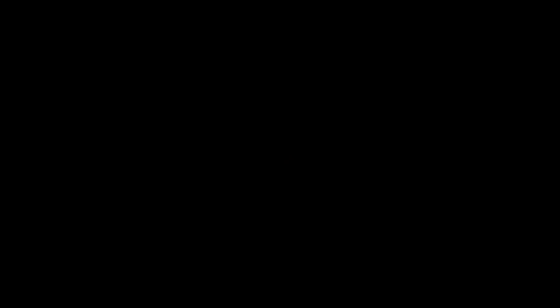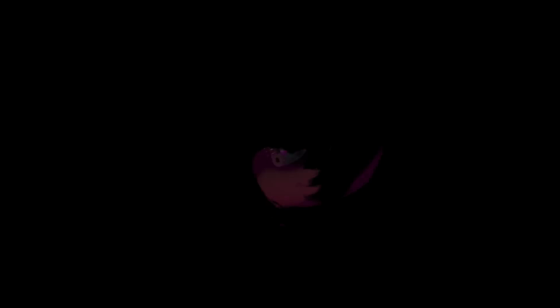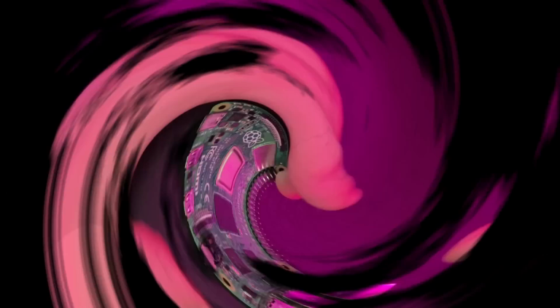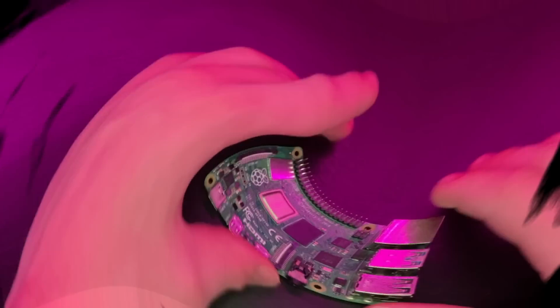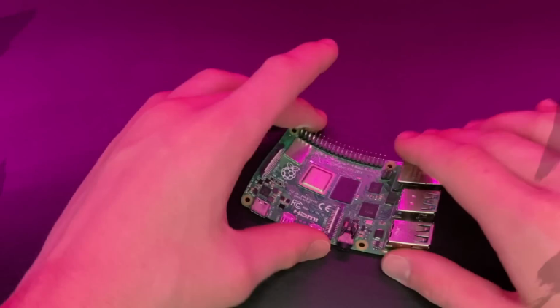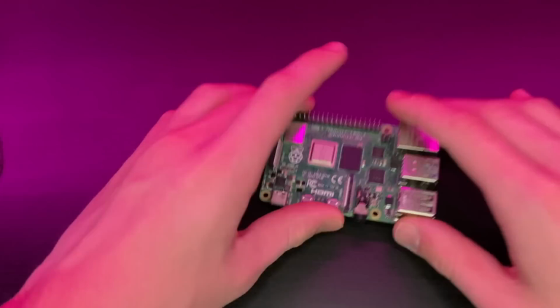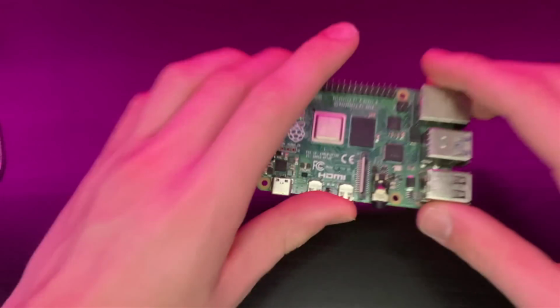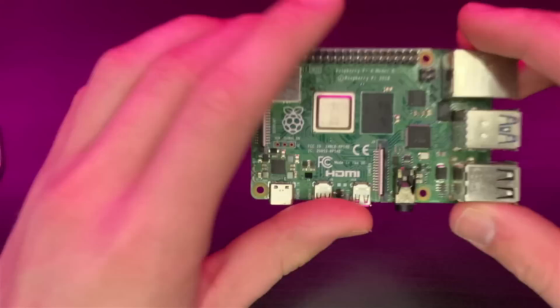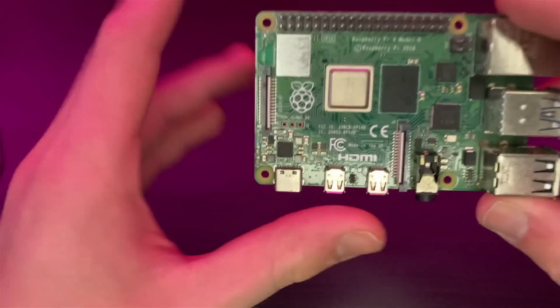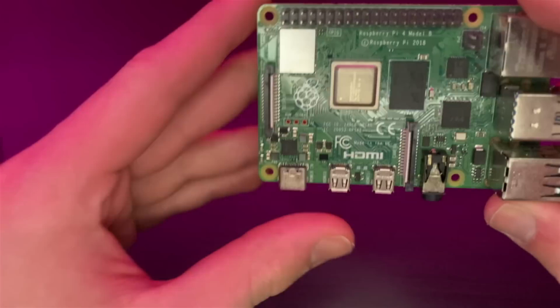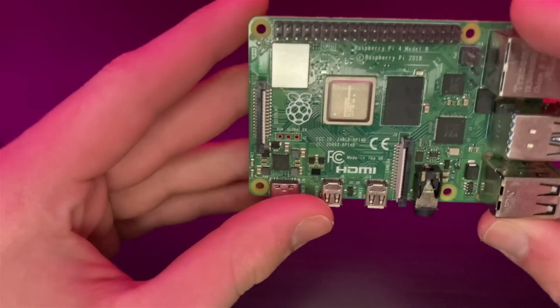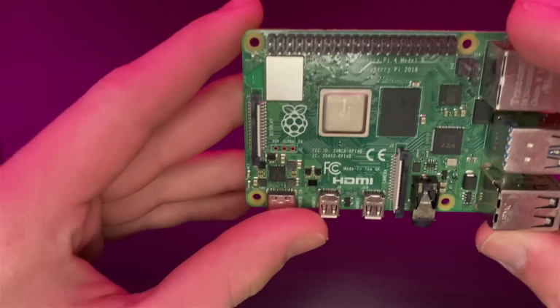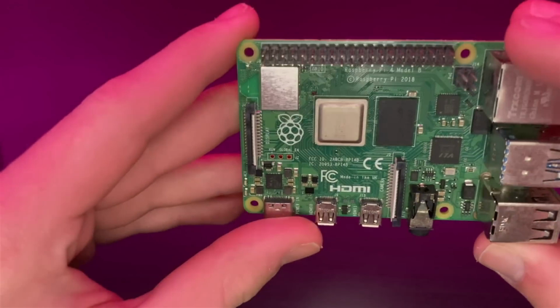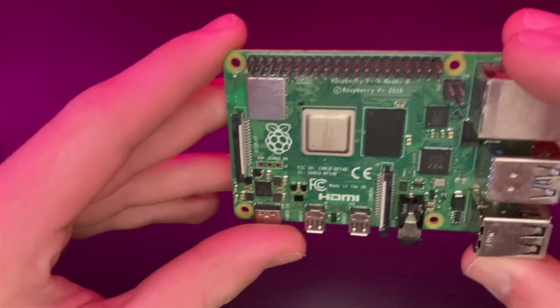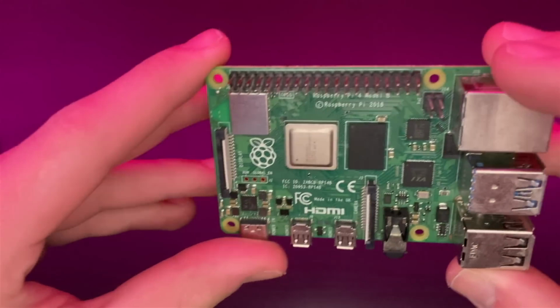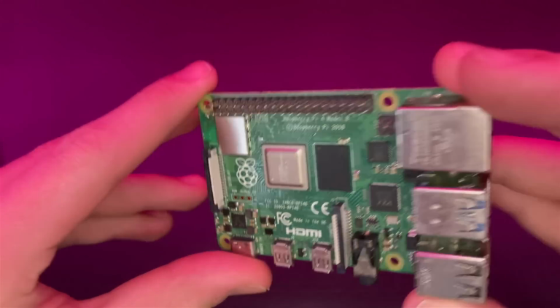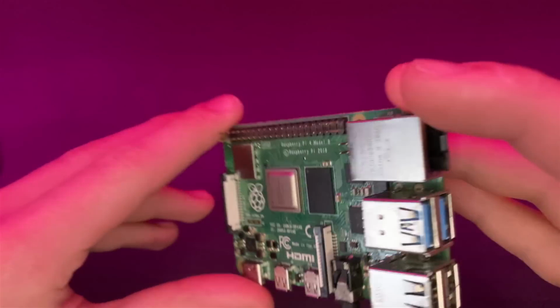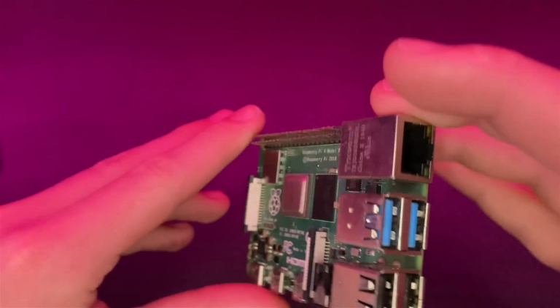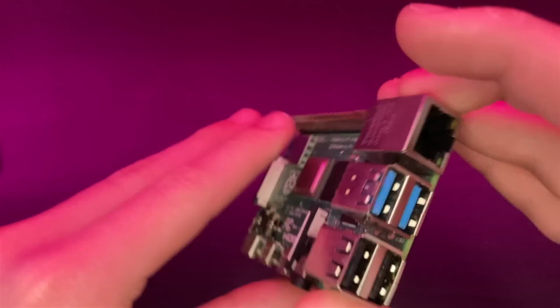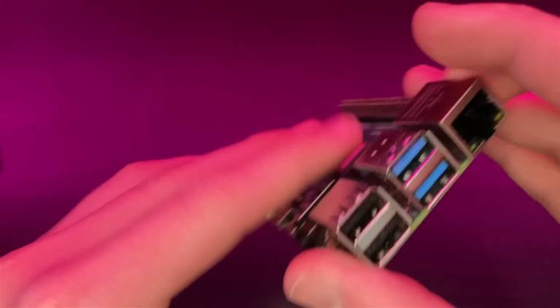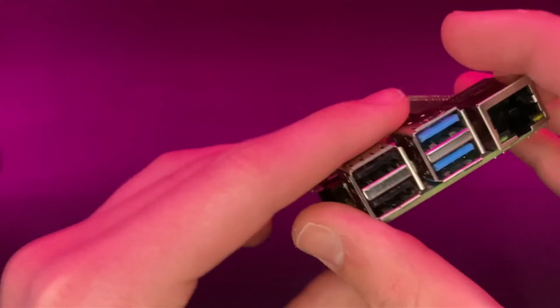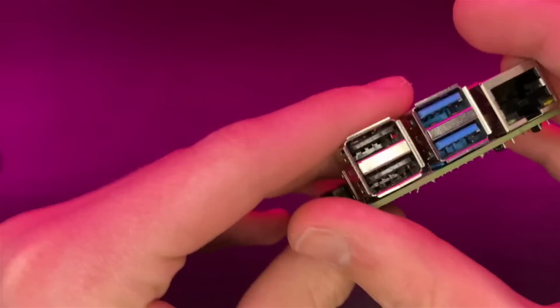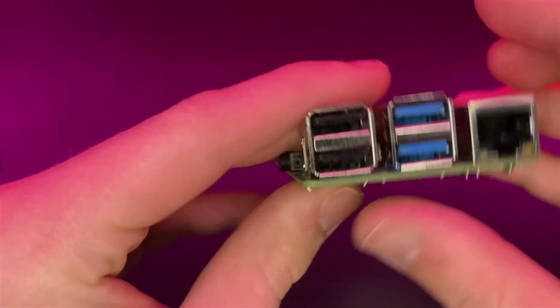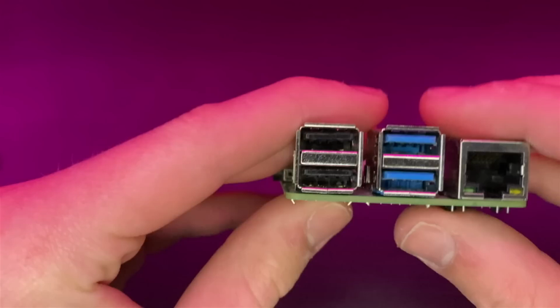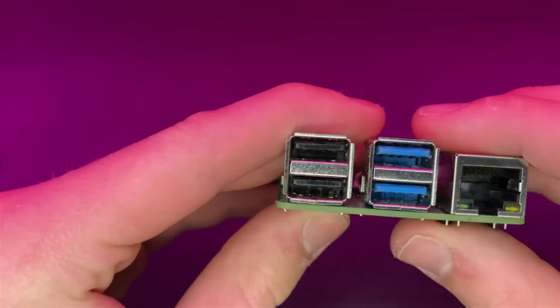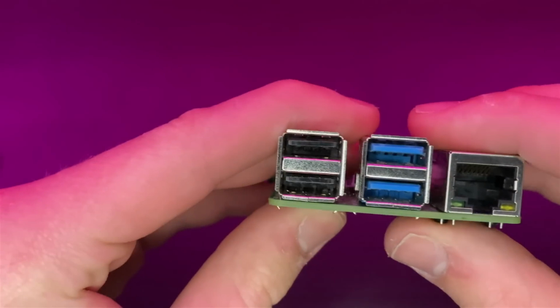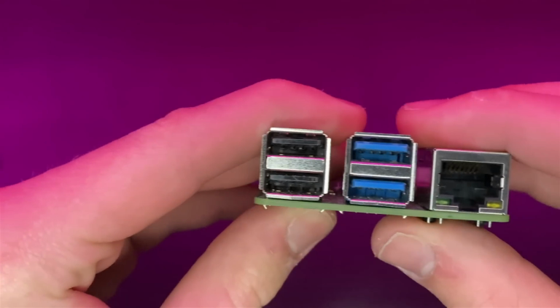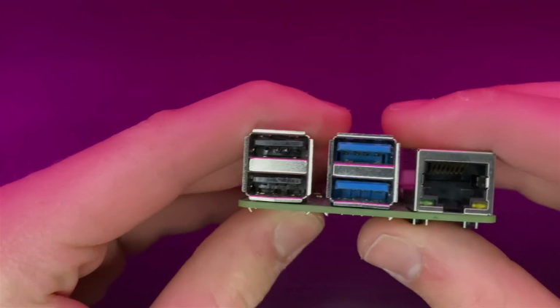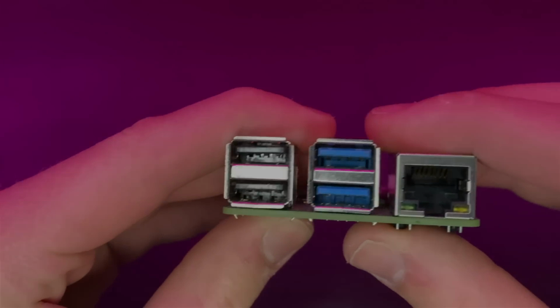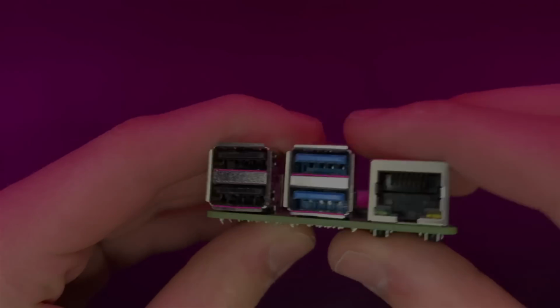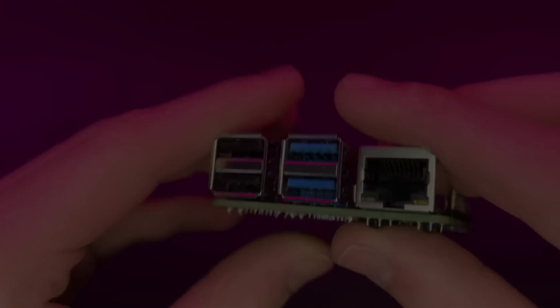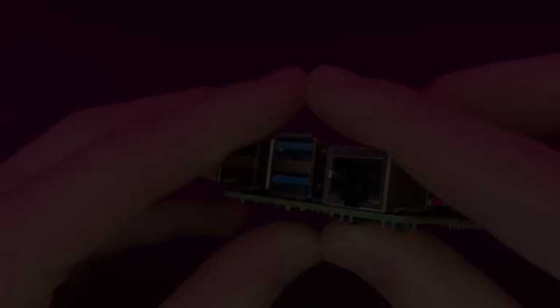Should you buy the Raspberry Pi 4 in 2022? Let's dive in and see.